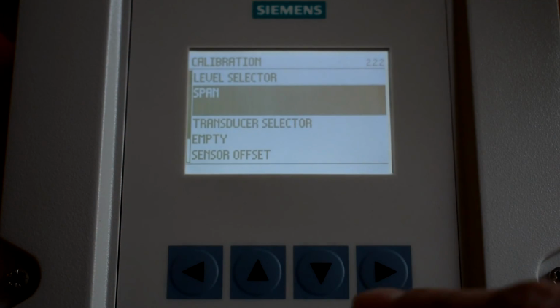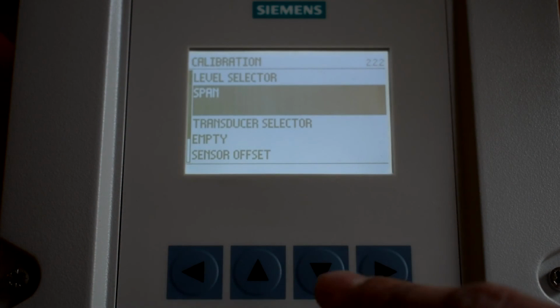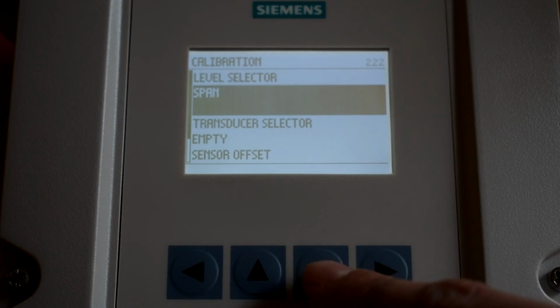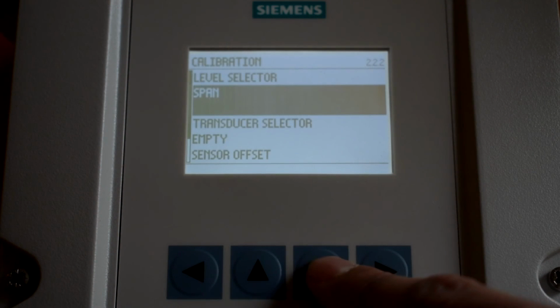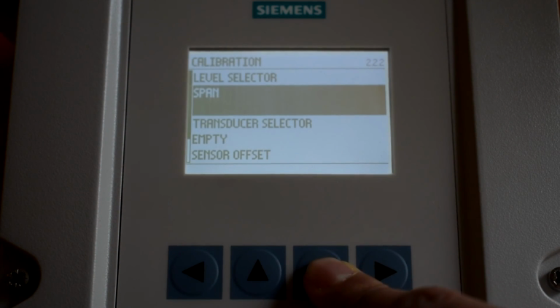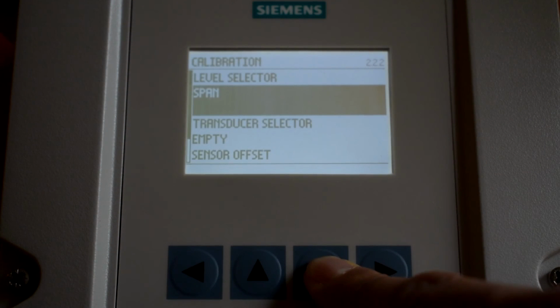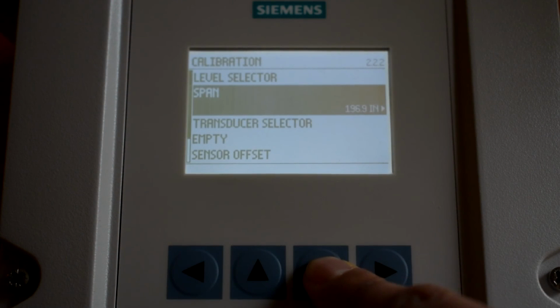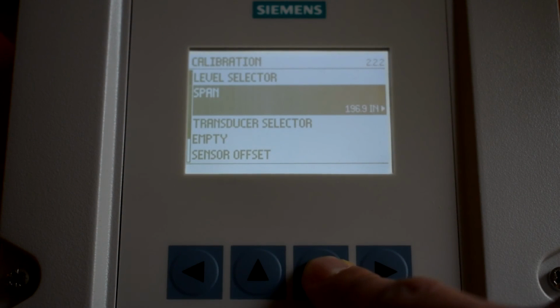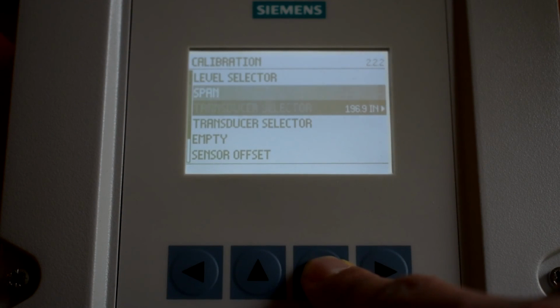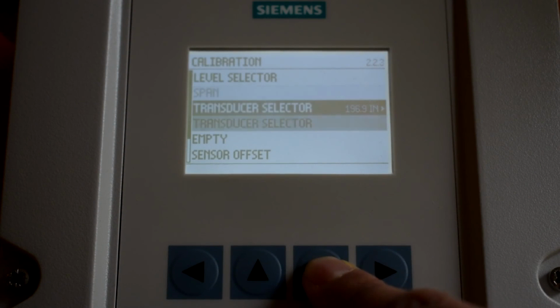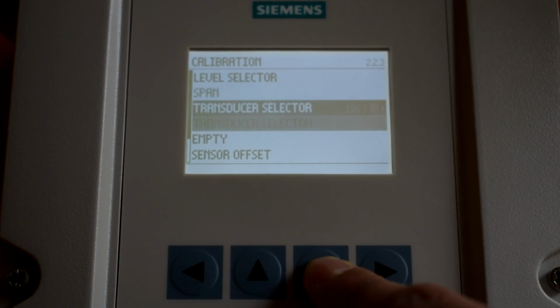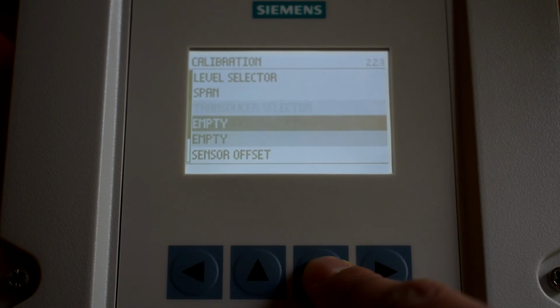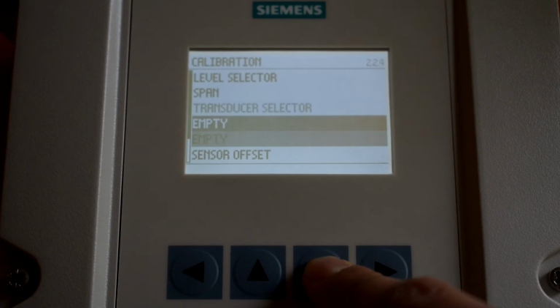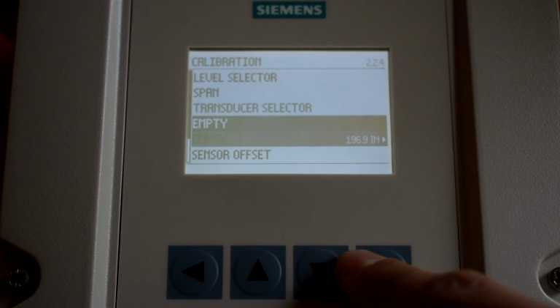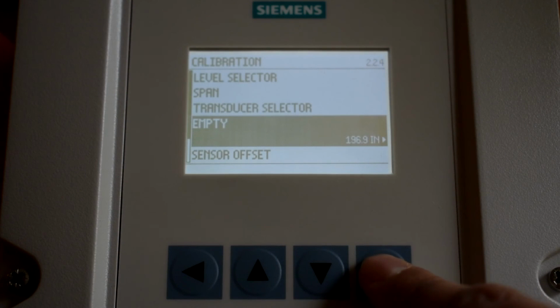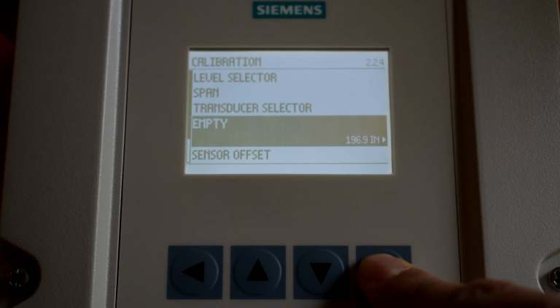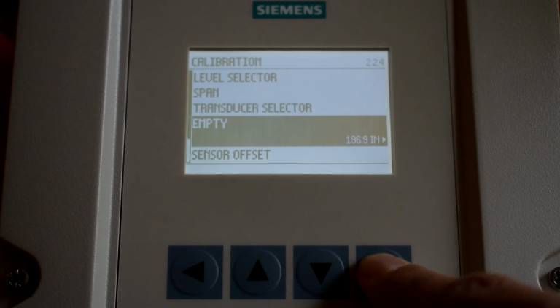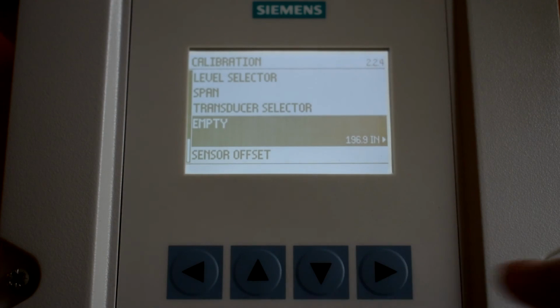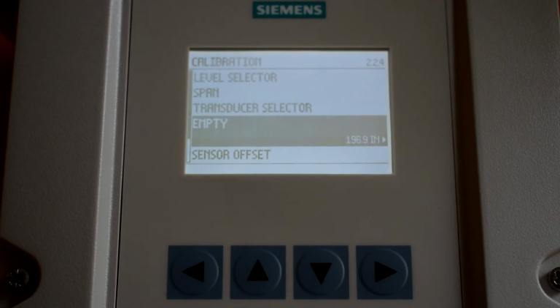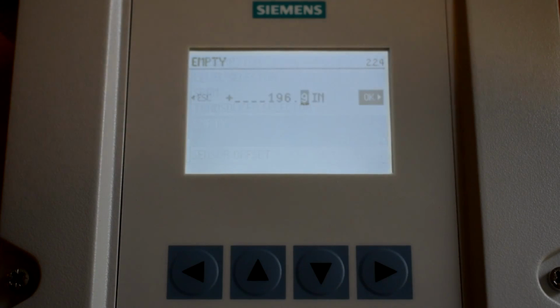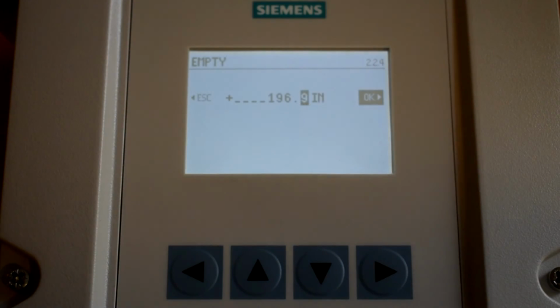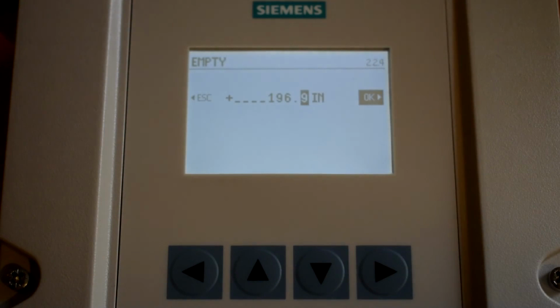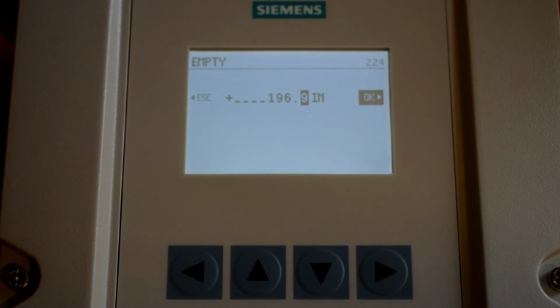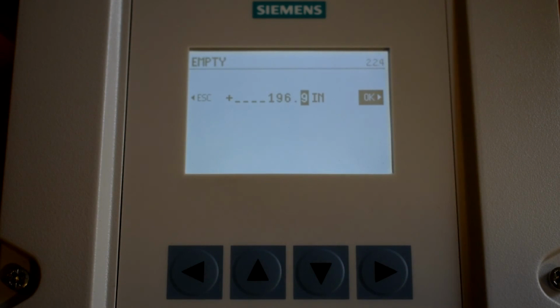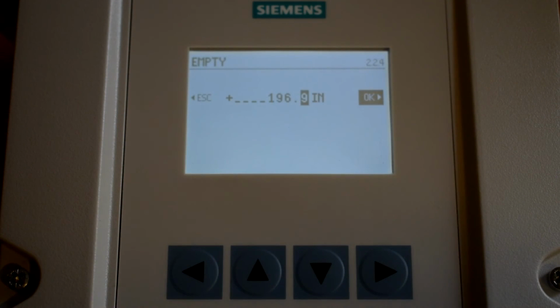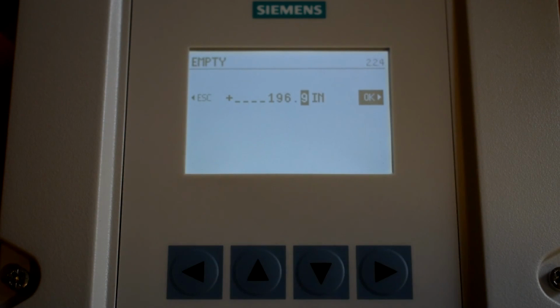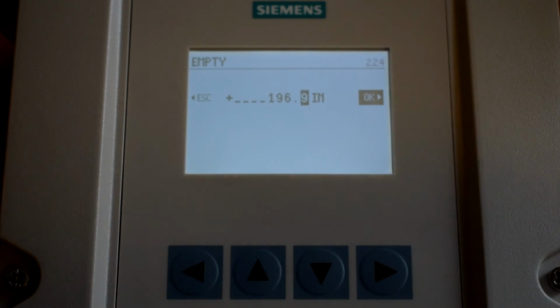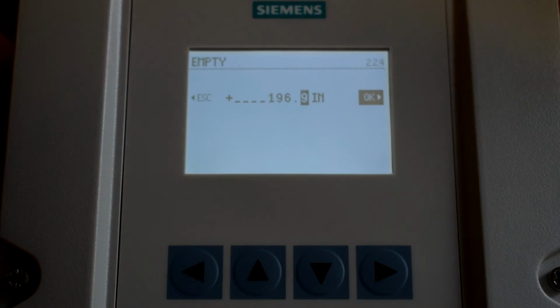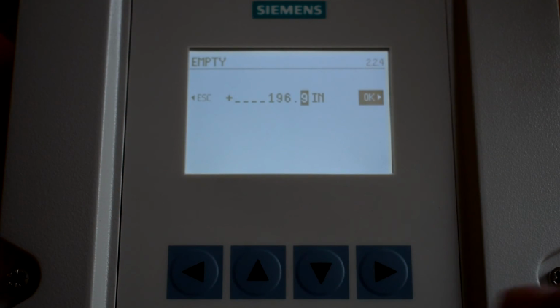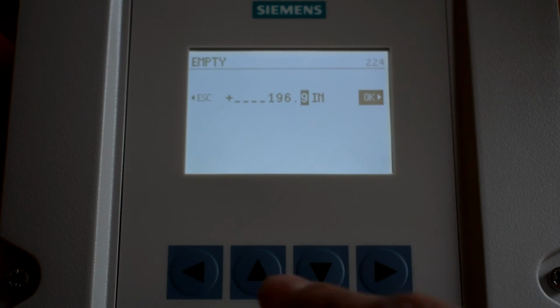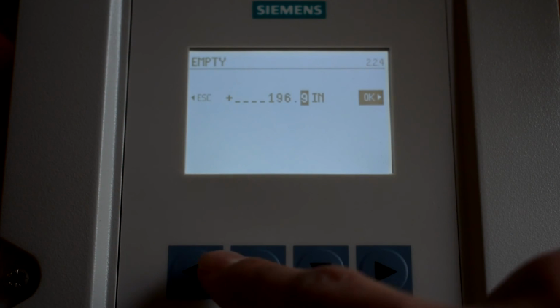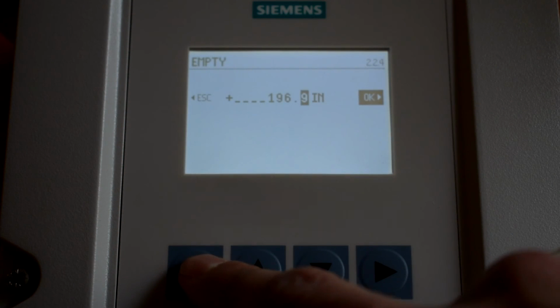Scroll to Empty and press enter. Use the up and down arrows to enter your measured empty. Press enter when done.